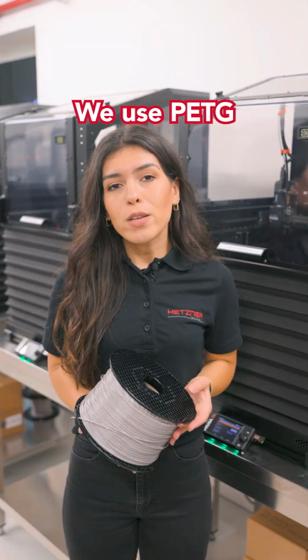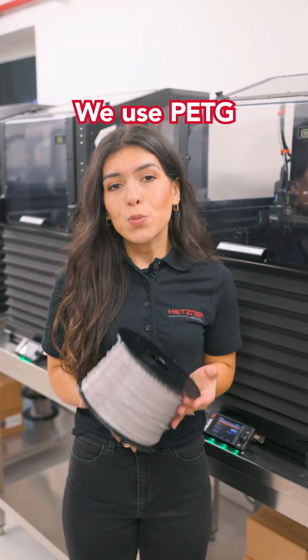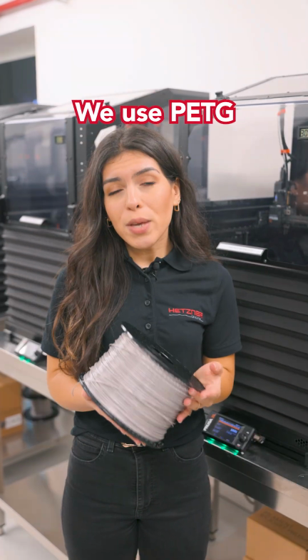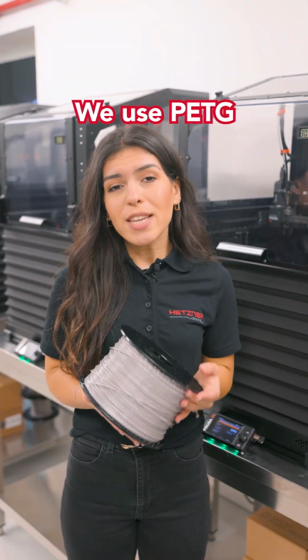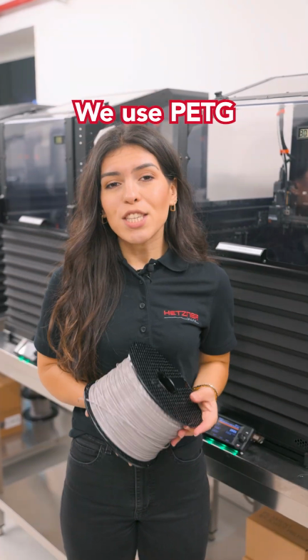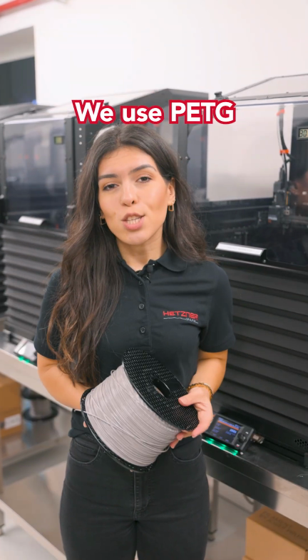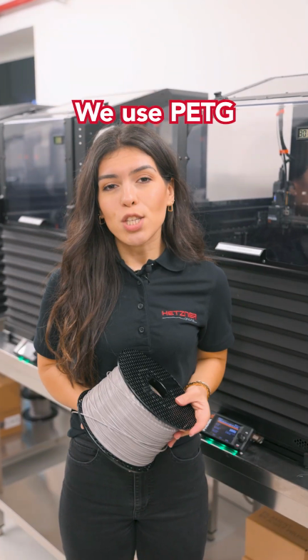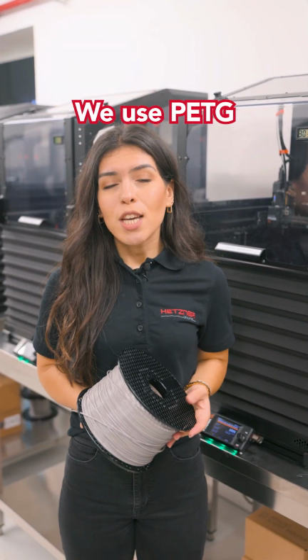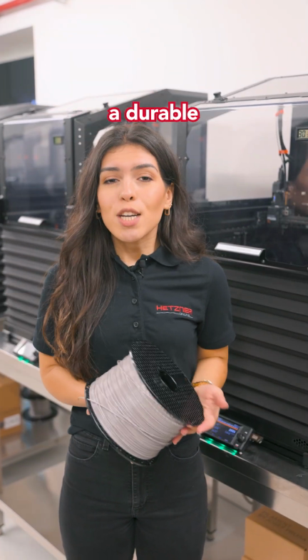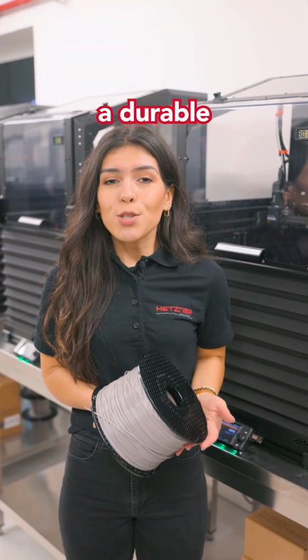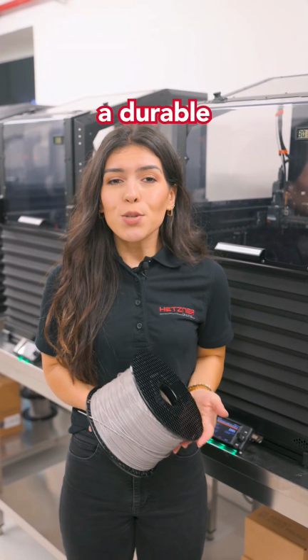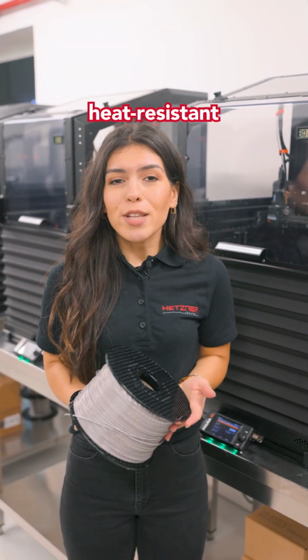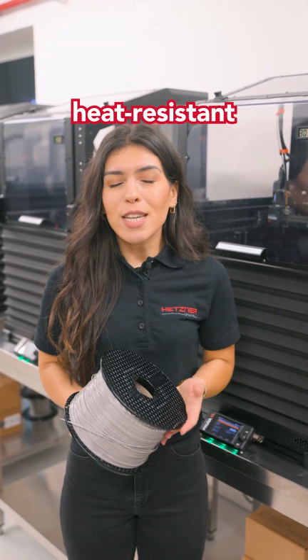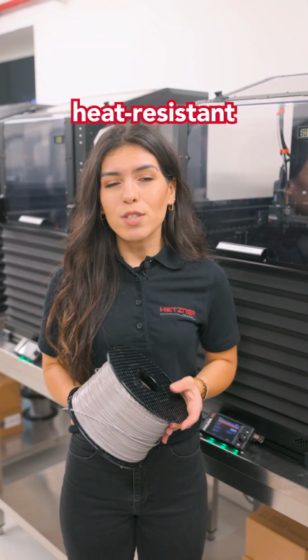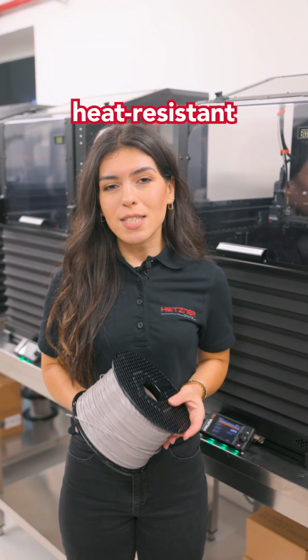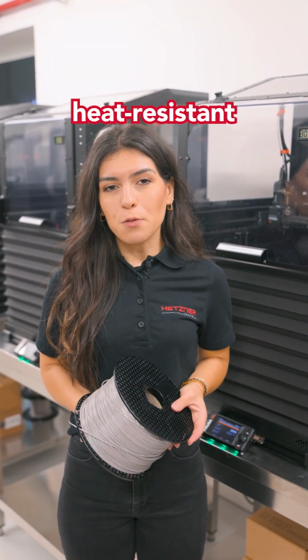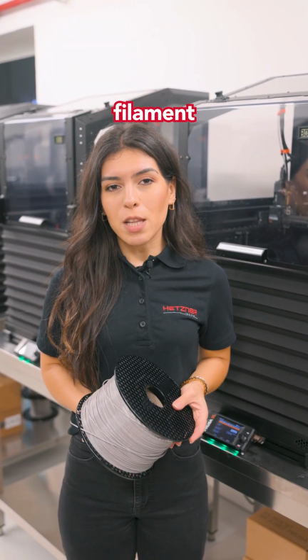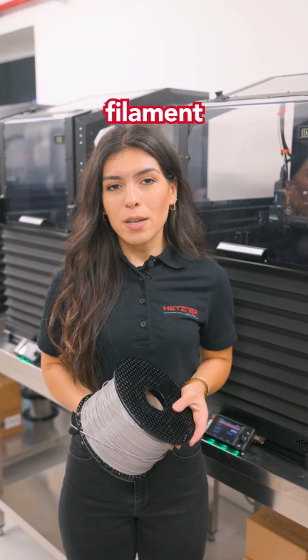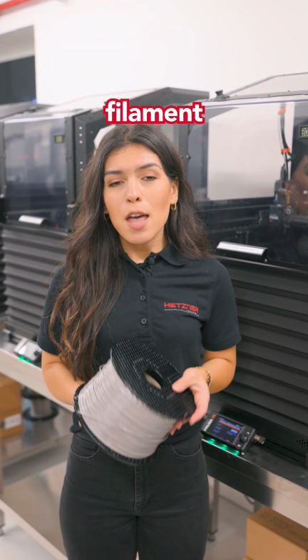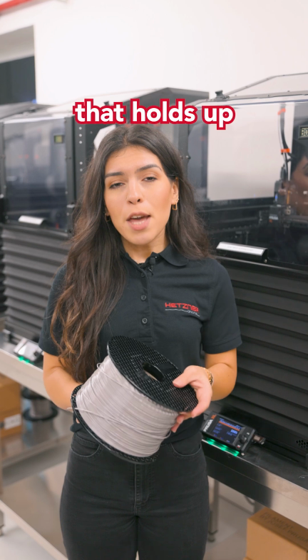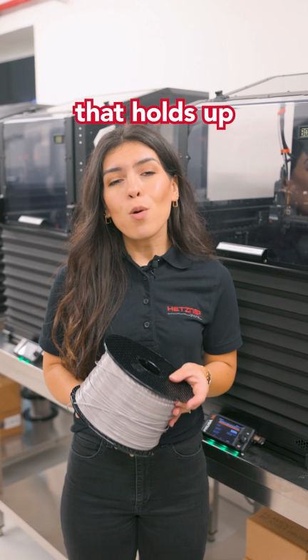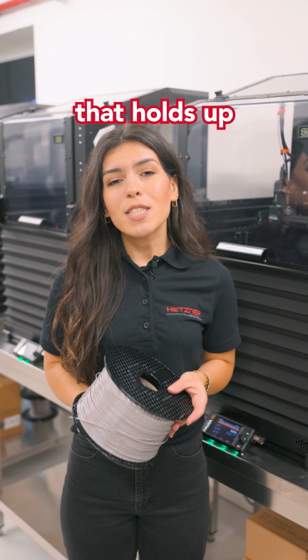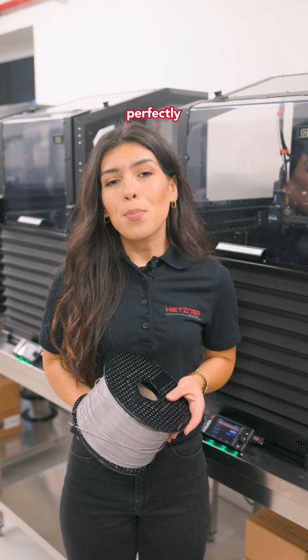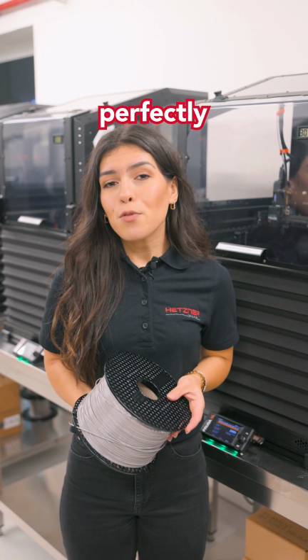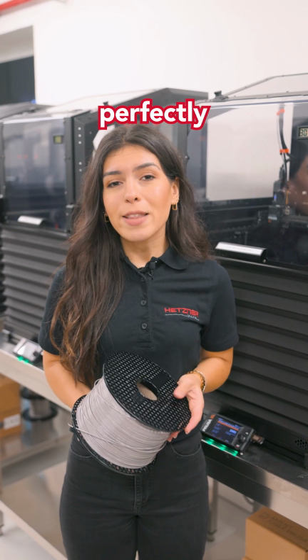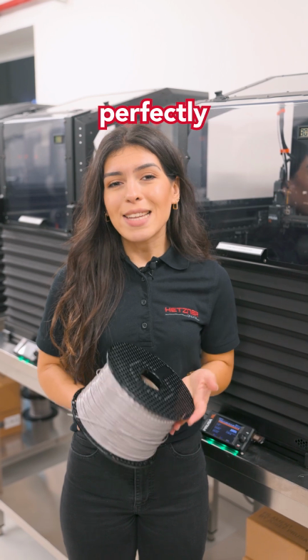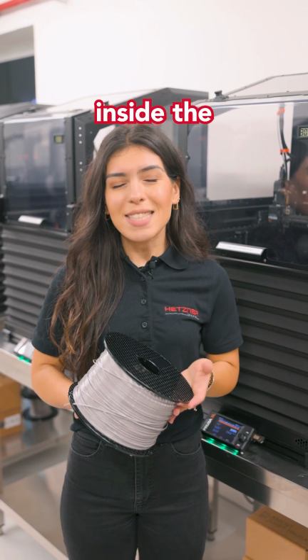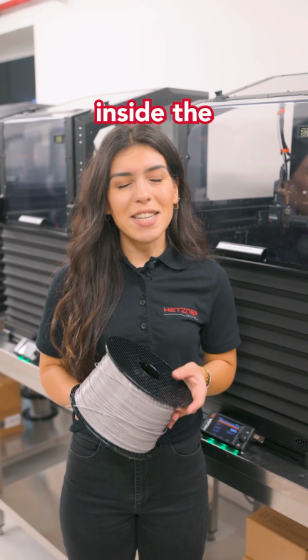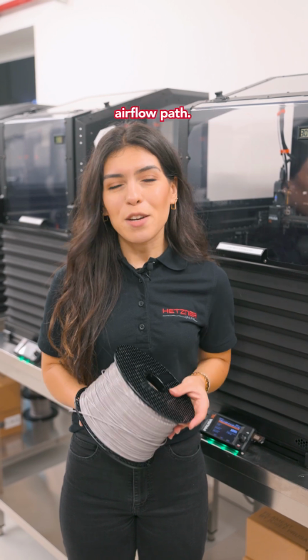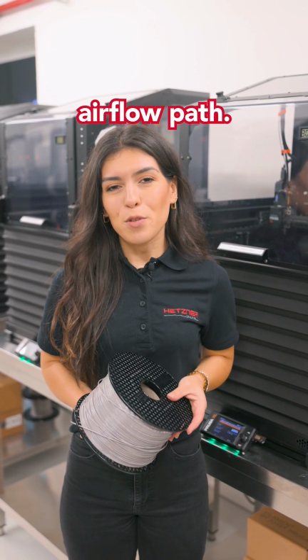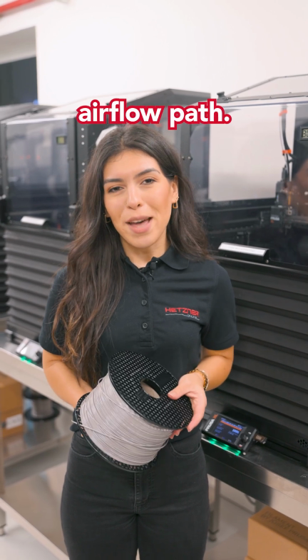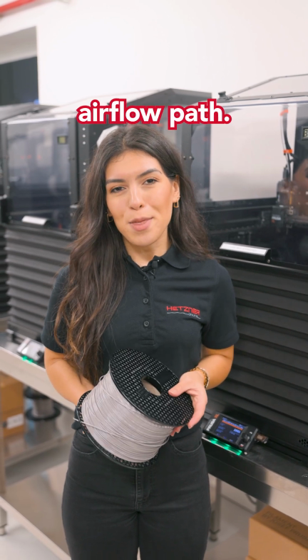We use PETG, a durable heat-resistant filament that holds up perfectly inside the airflow path.